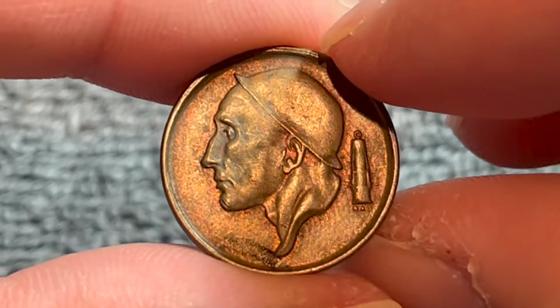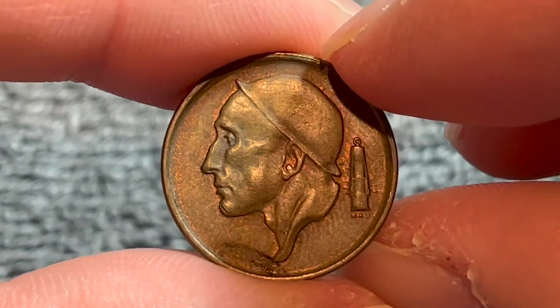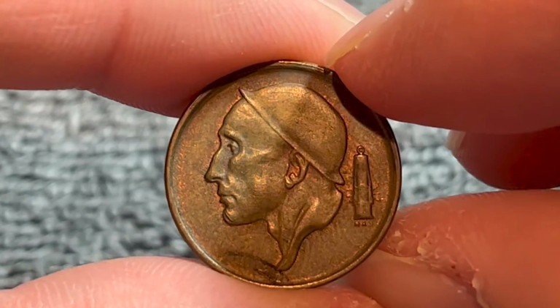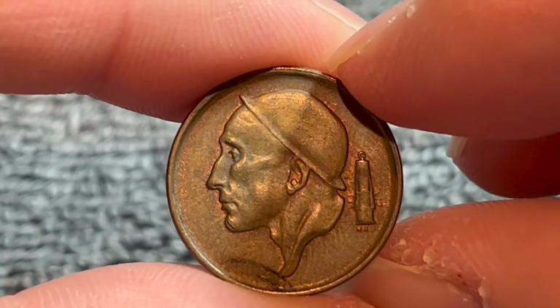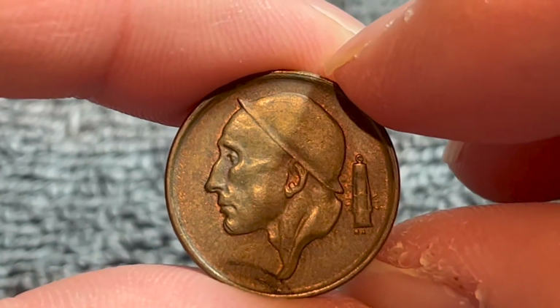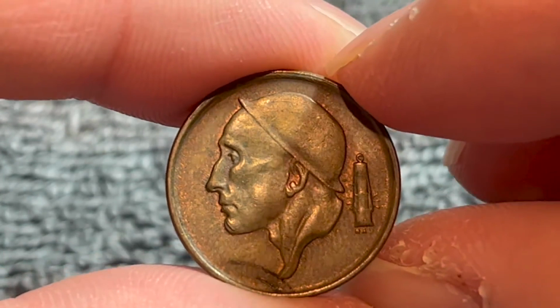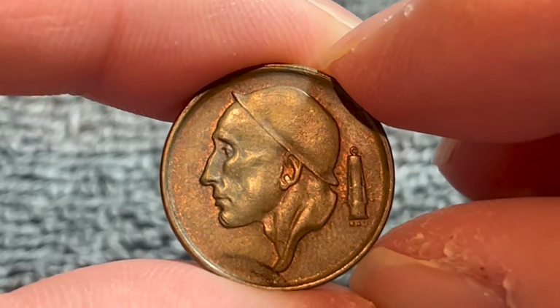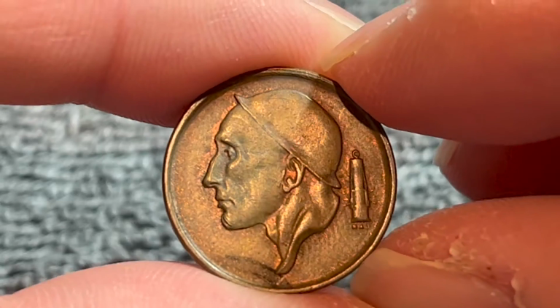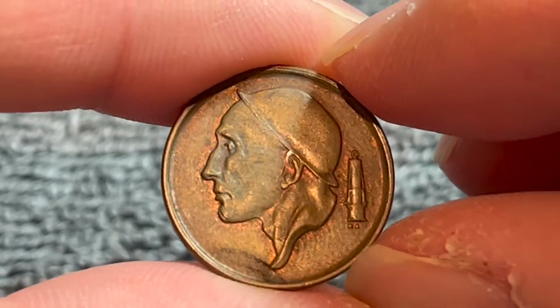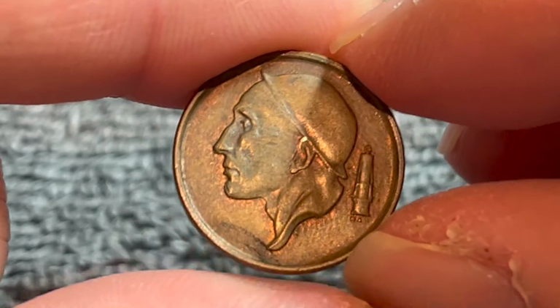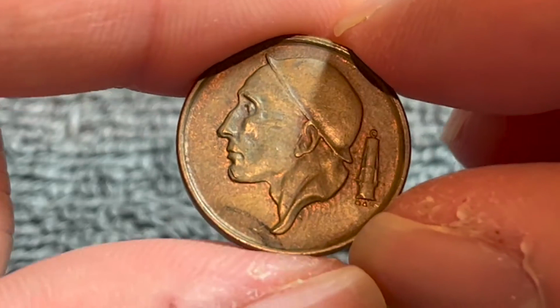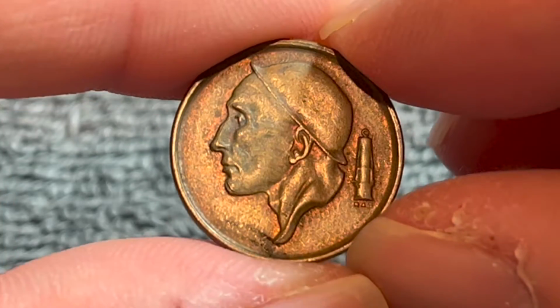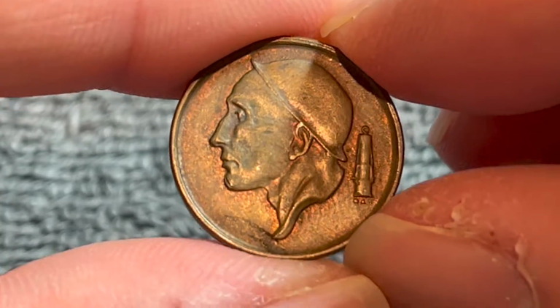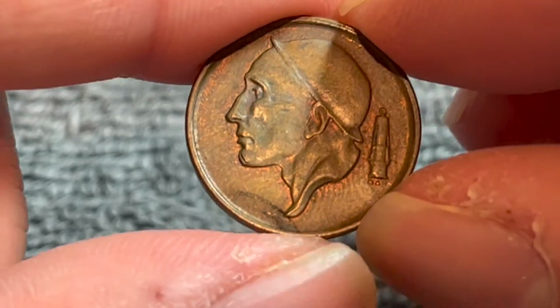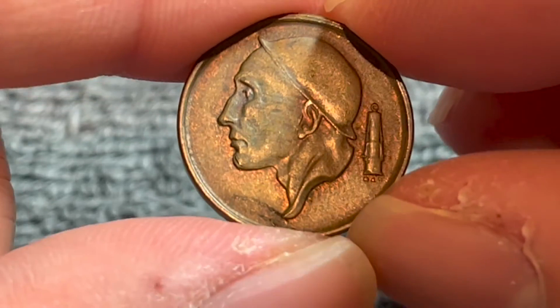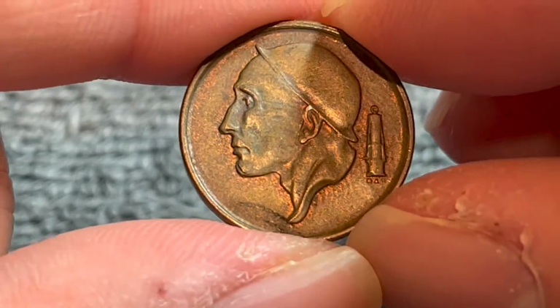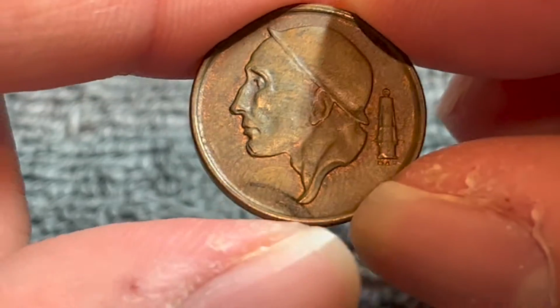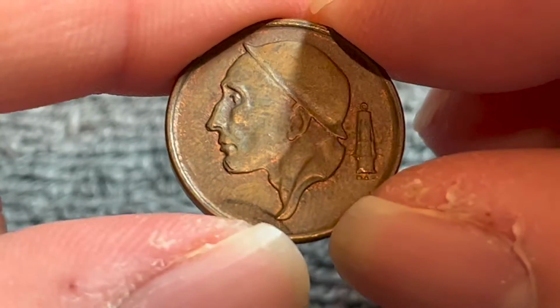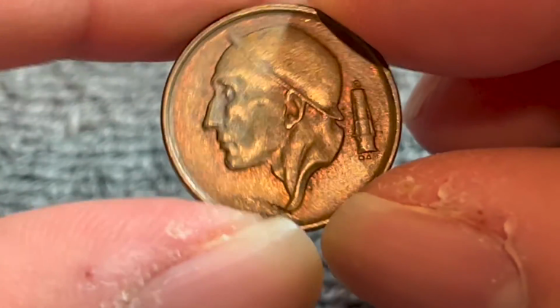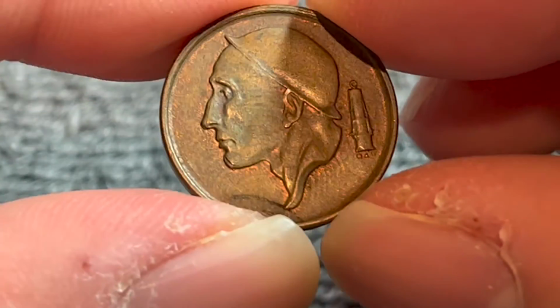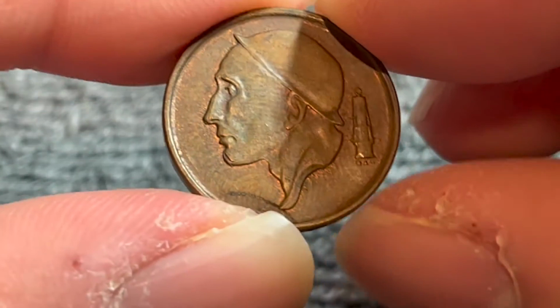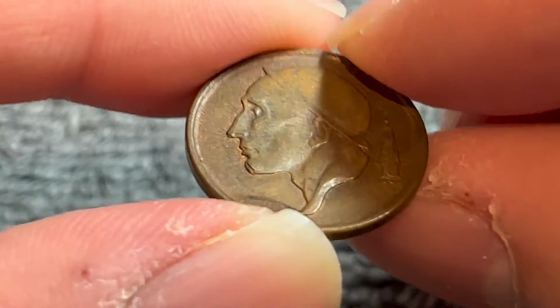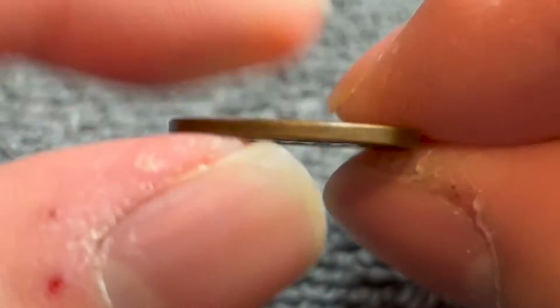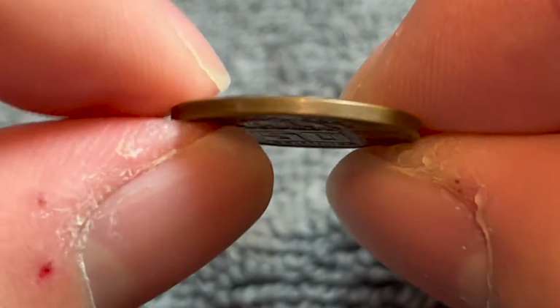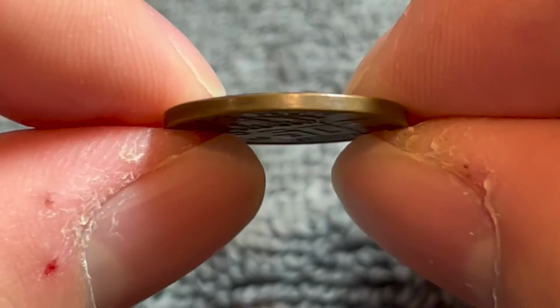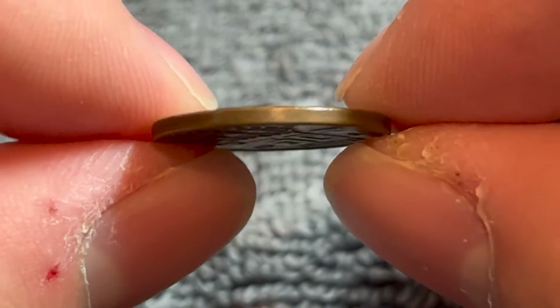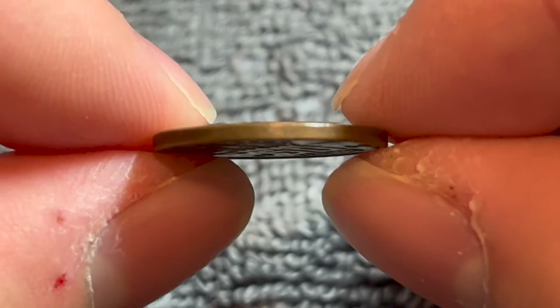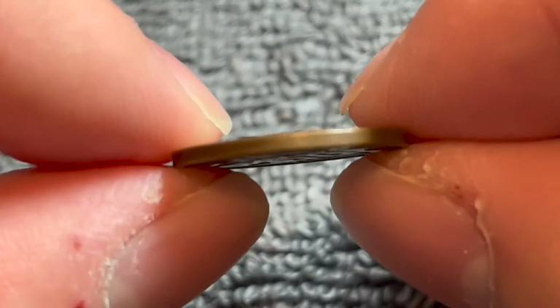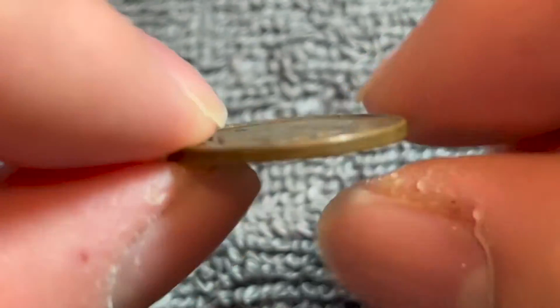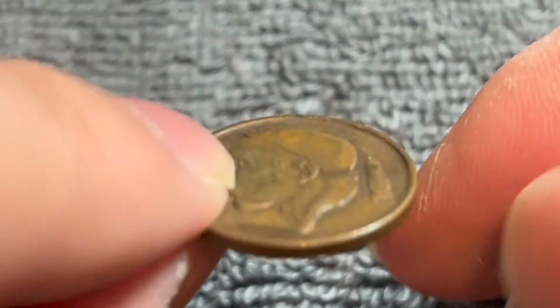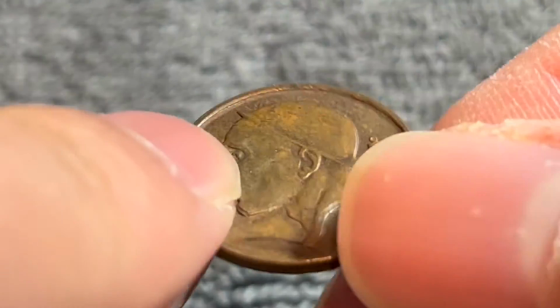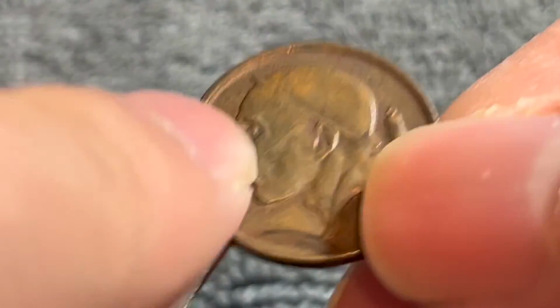This is a bronze coin. It weighs 2.75 grams, 19 millimeters in diameter, 1.21 millimeters thick with a smooth edge.